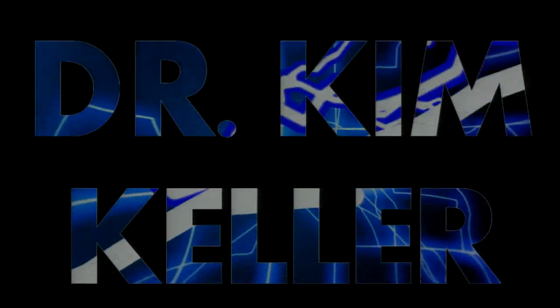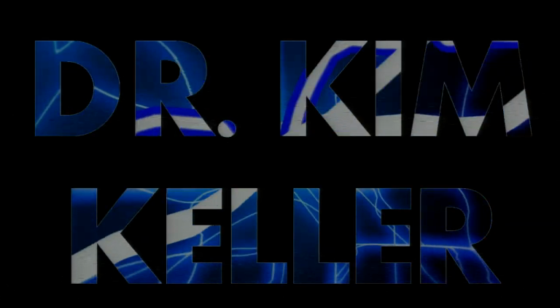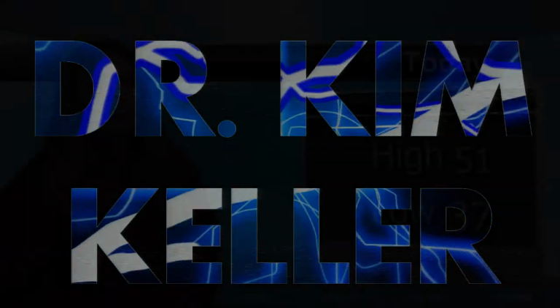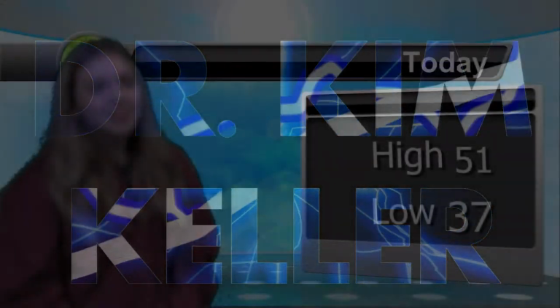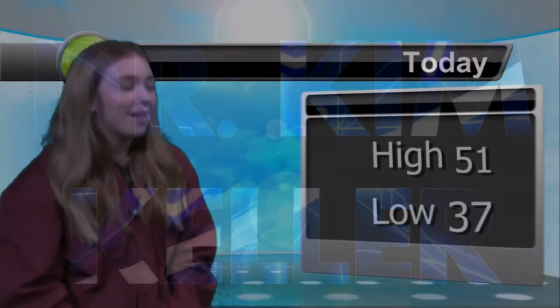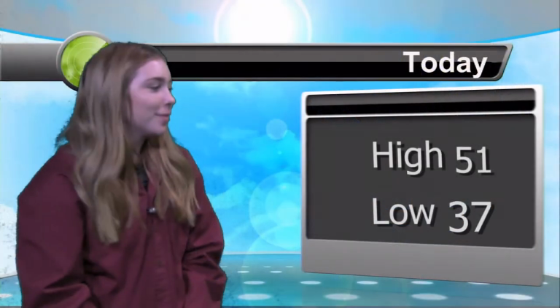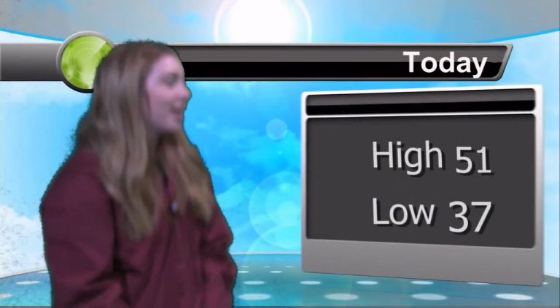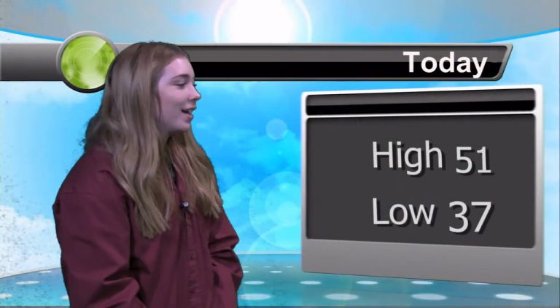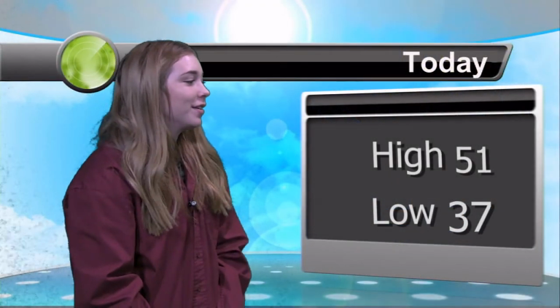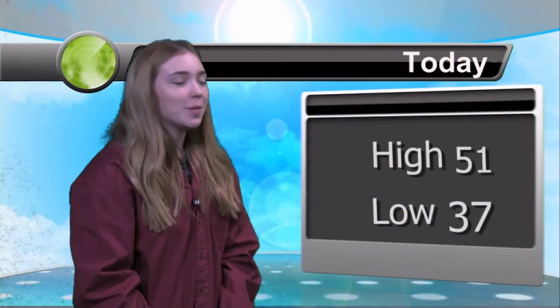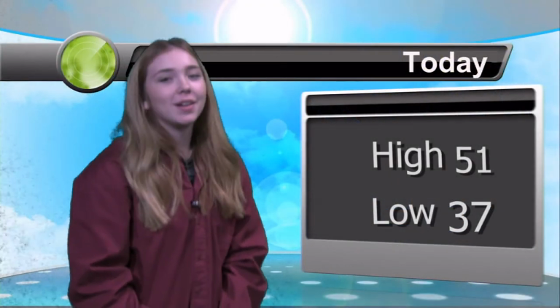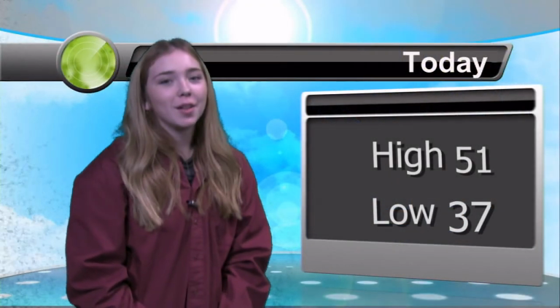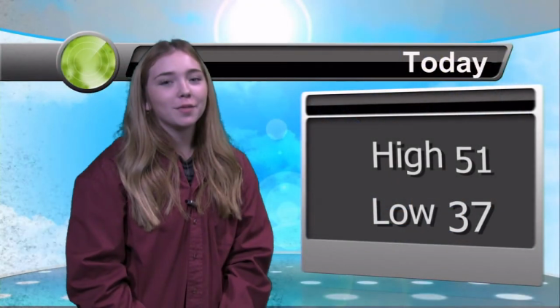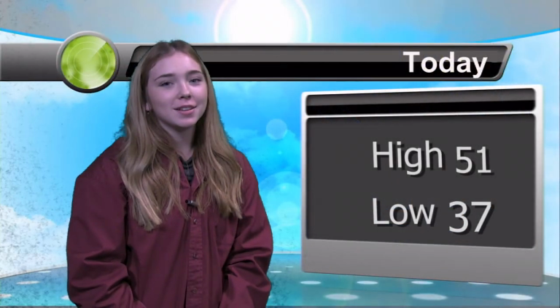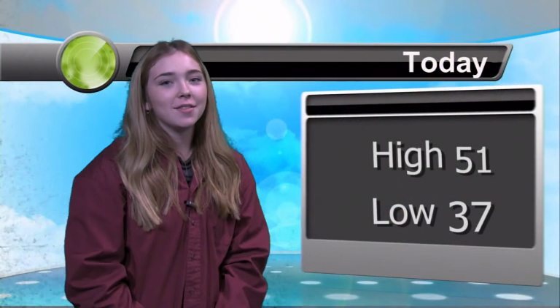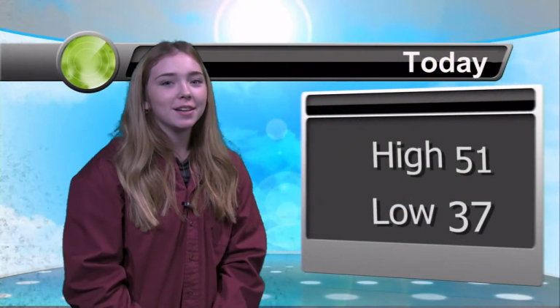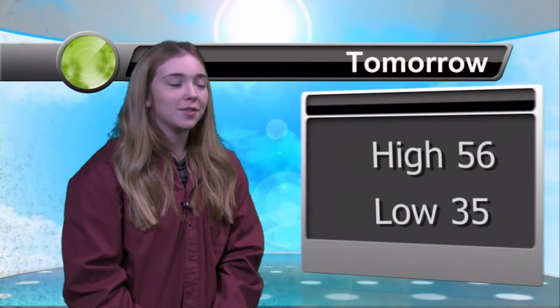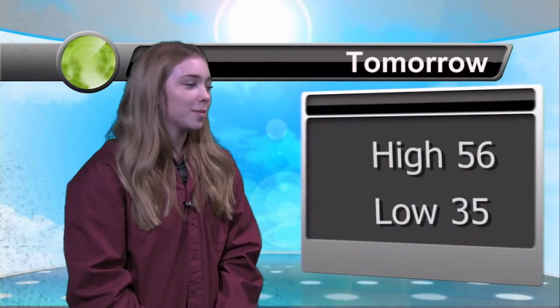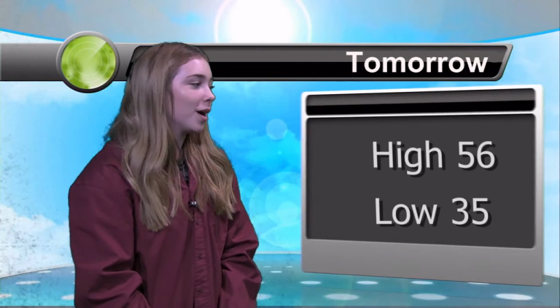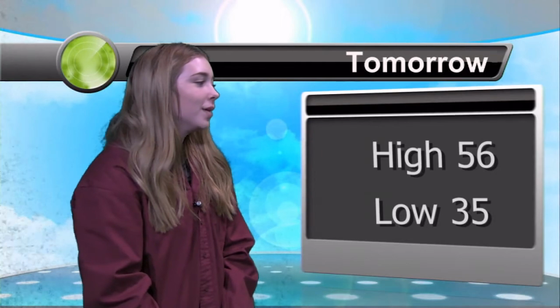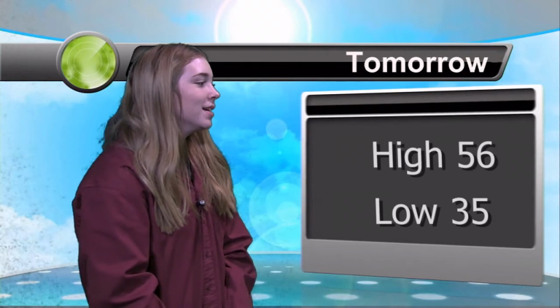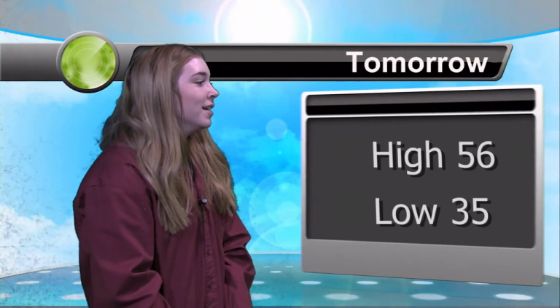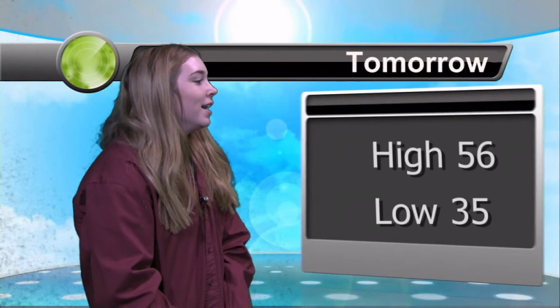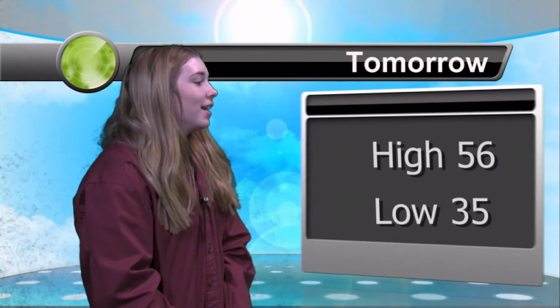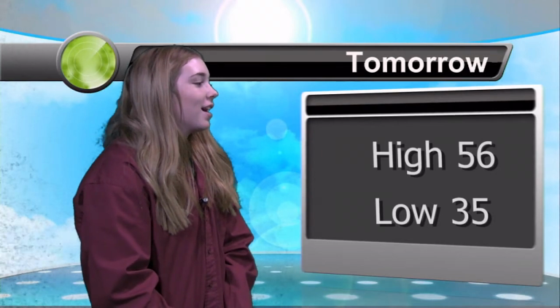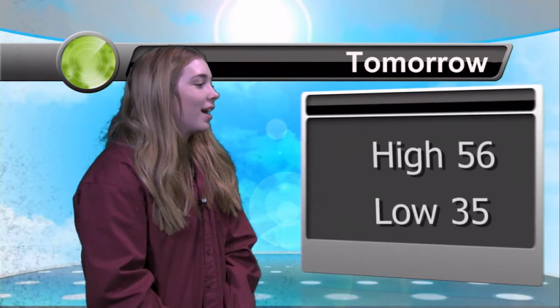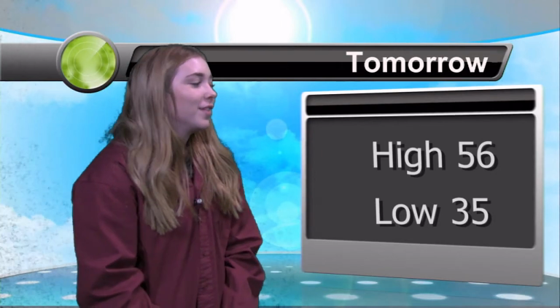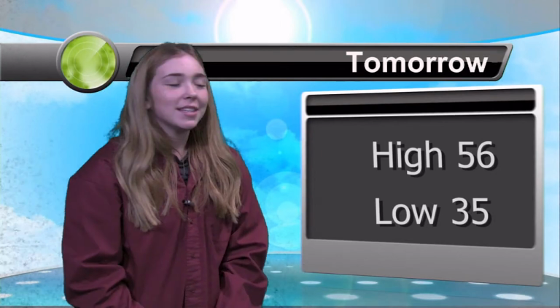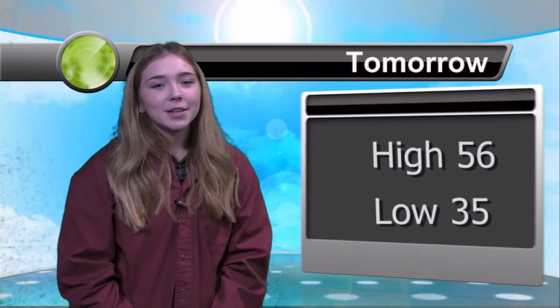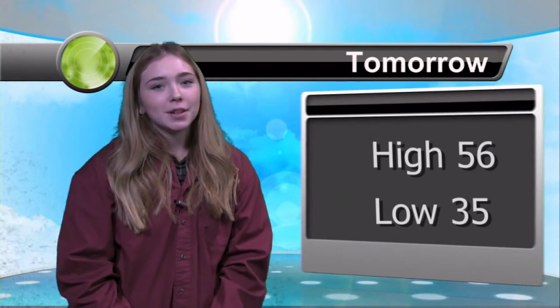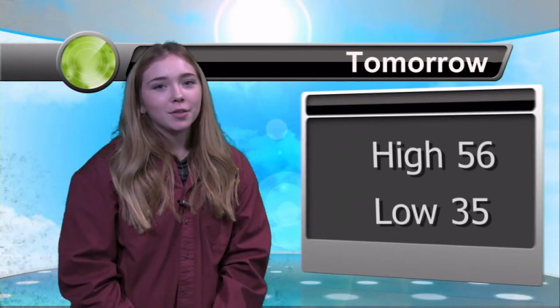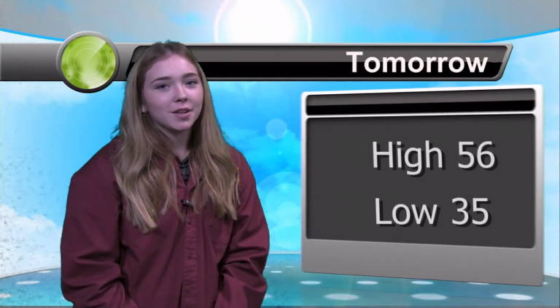Today is mostly cloudy with a high of 51 and a low of 37. And for tomorrow, it's a high of 56 with a low of 35.